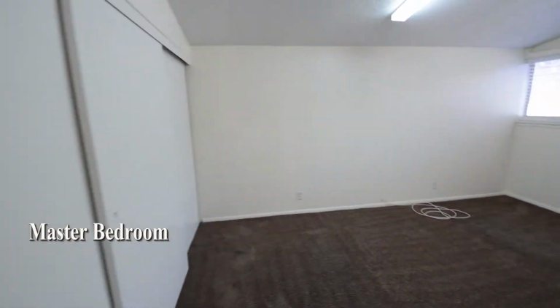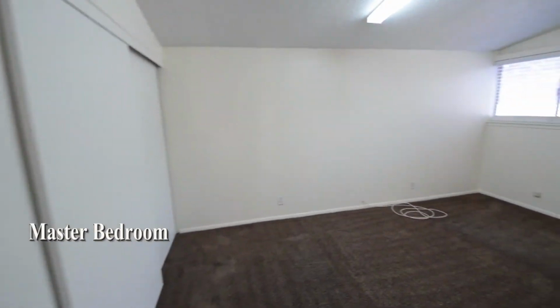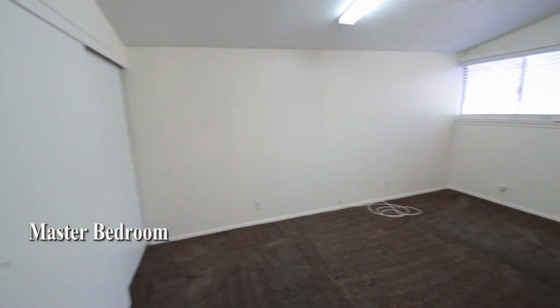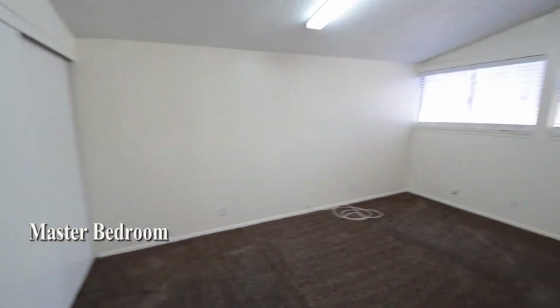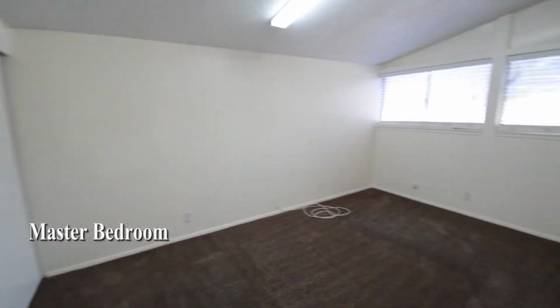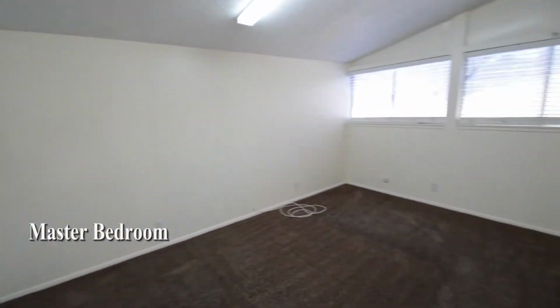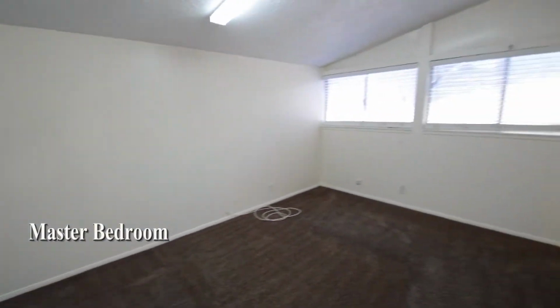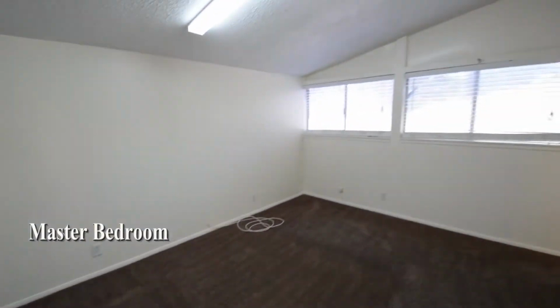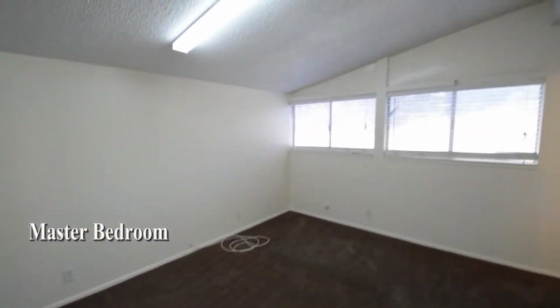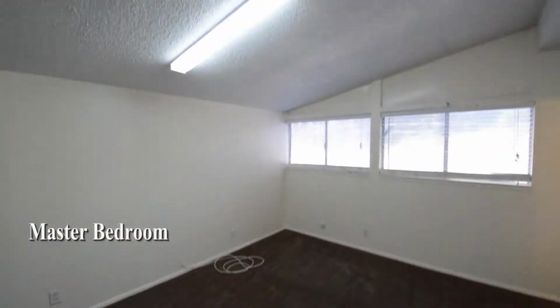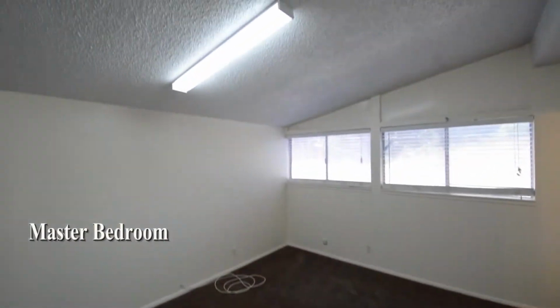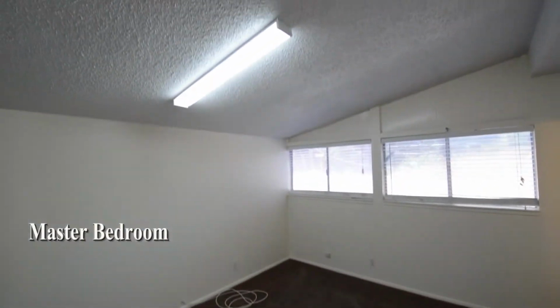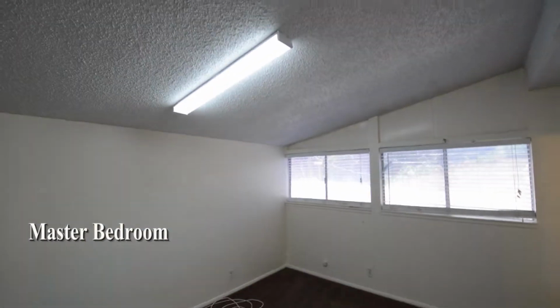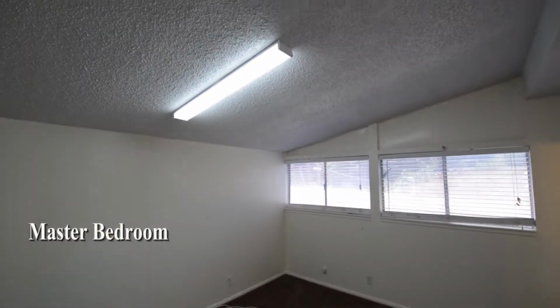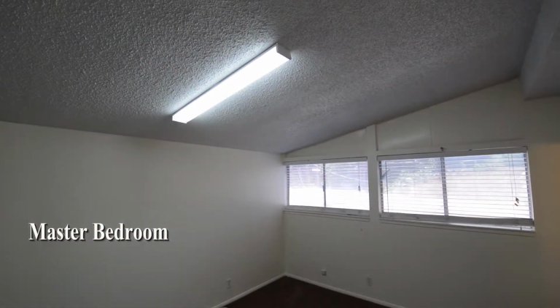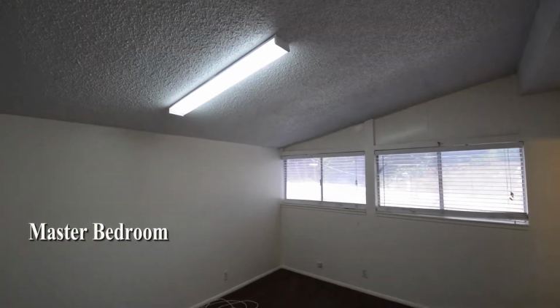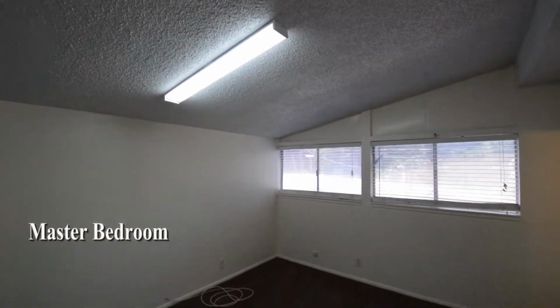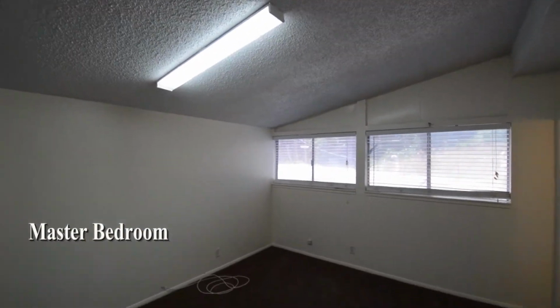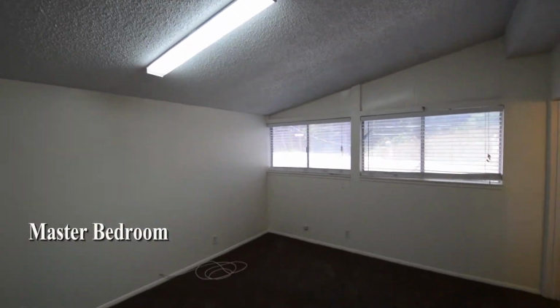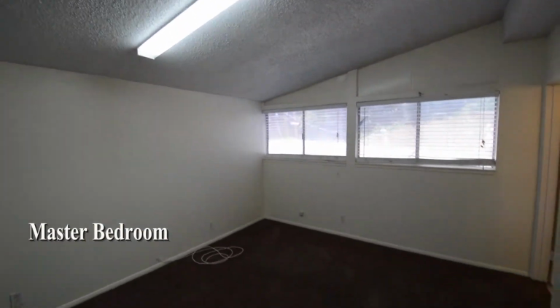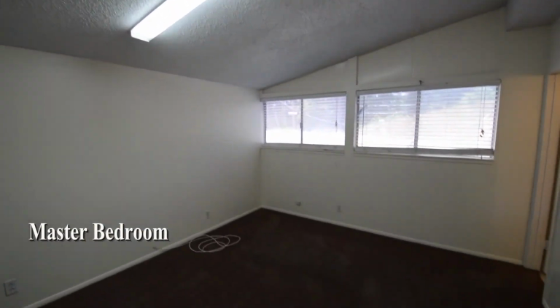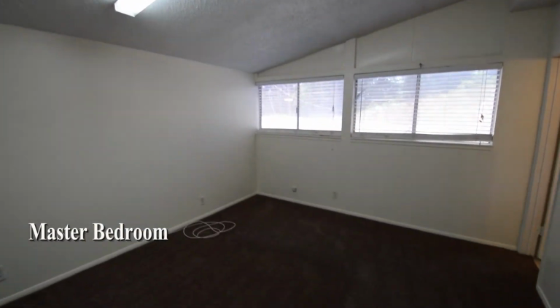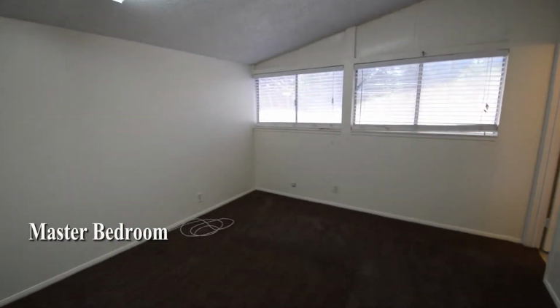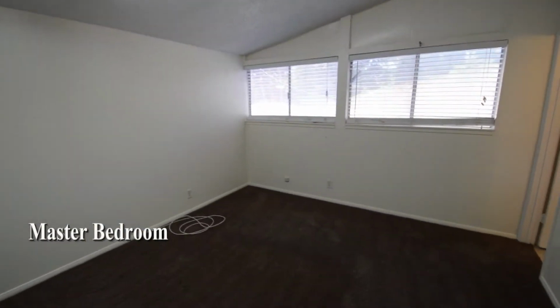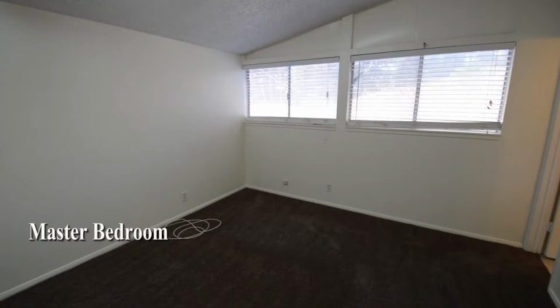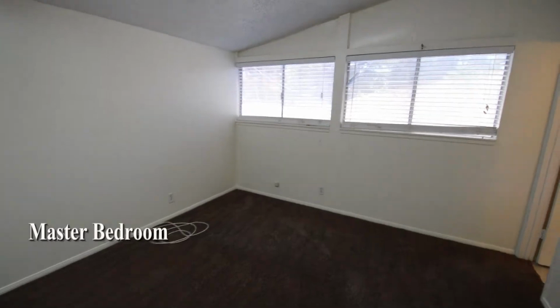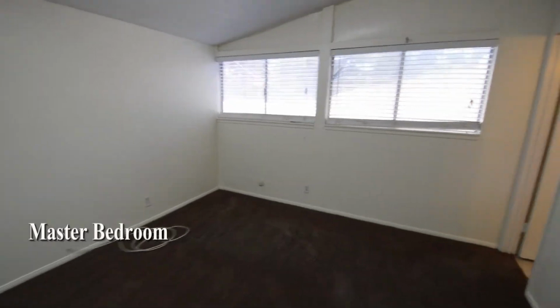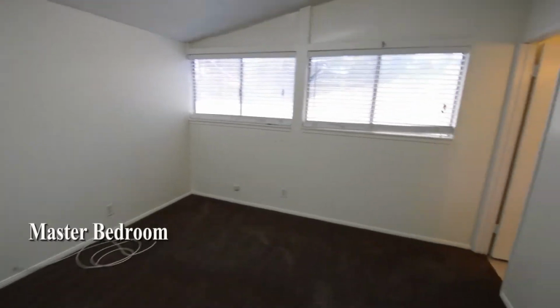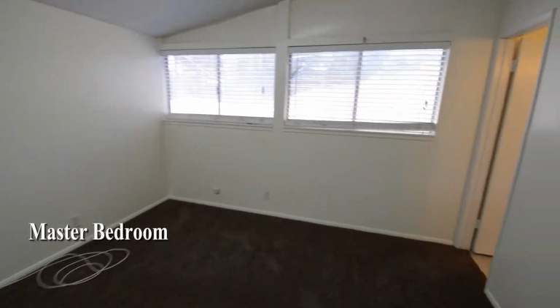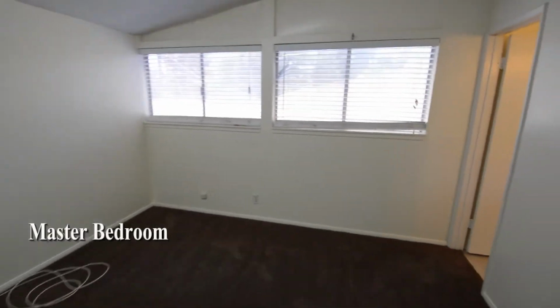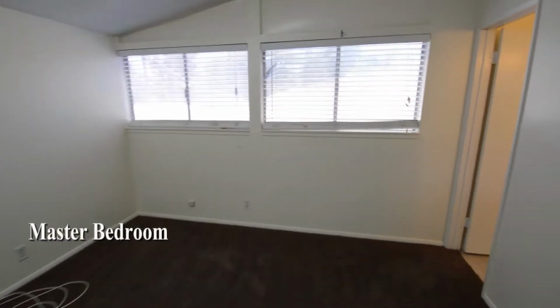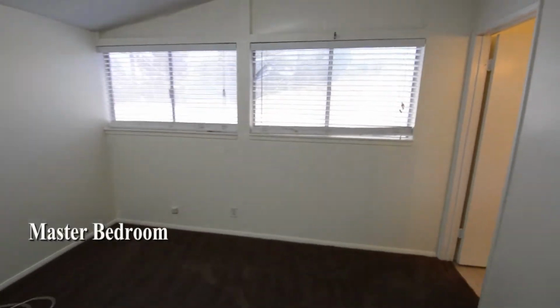The master bedroom has a vaulted ceiling, window blinds, overhead light and a large closet.